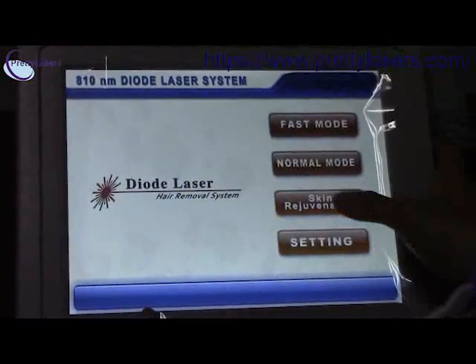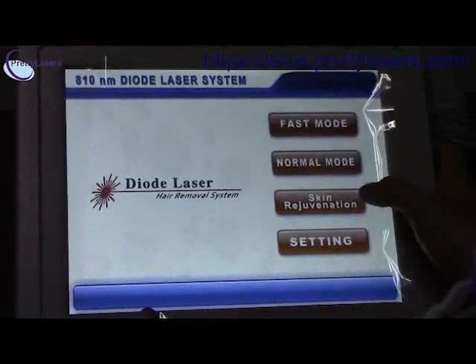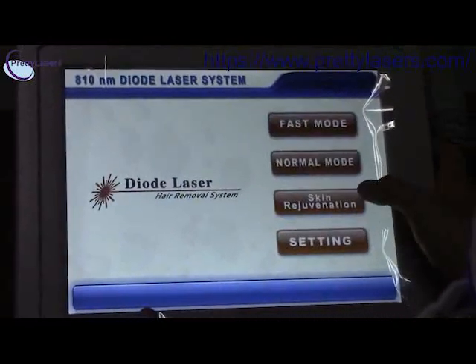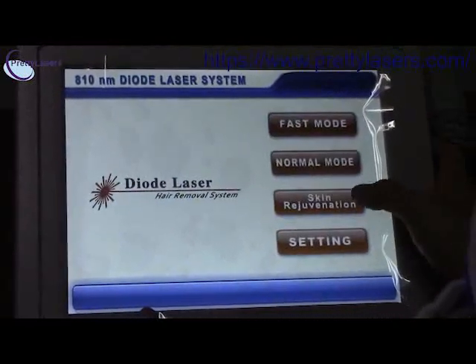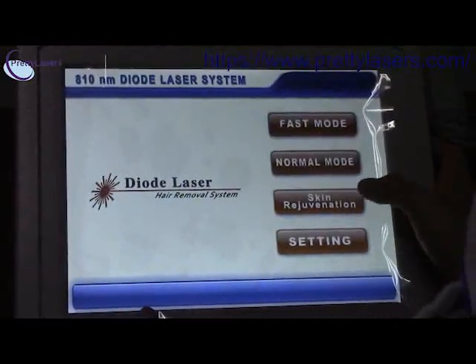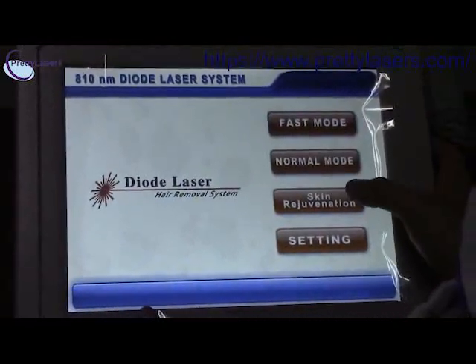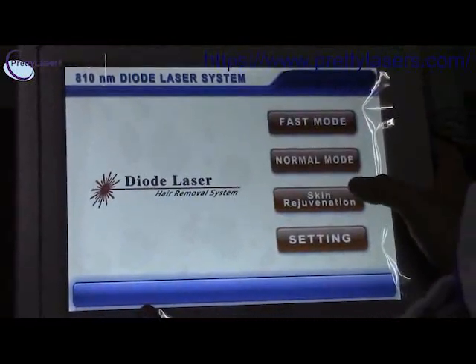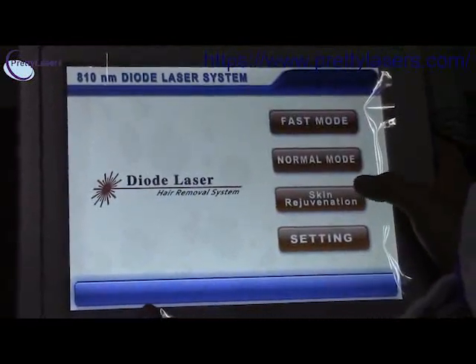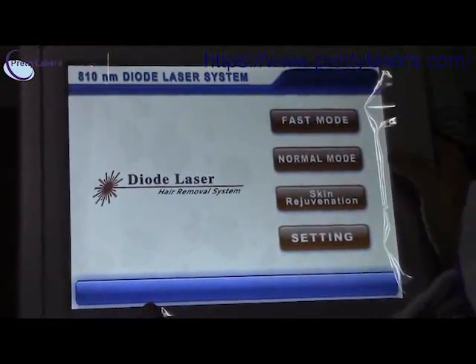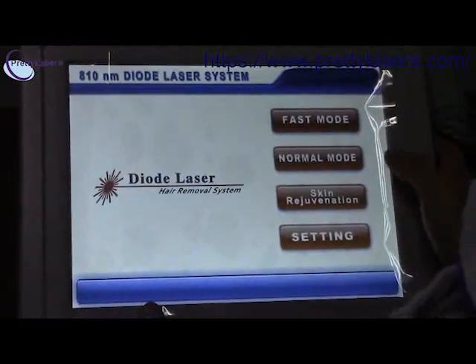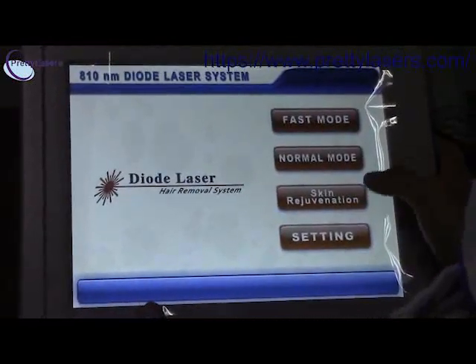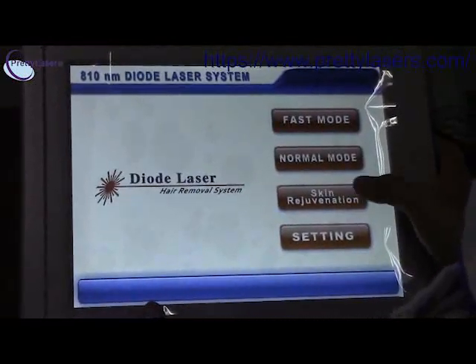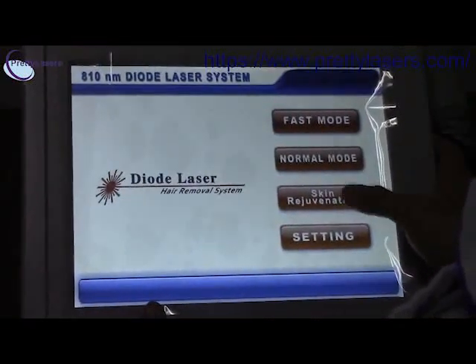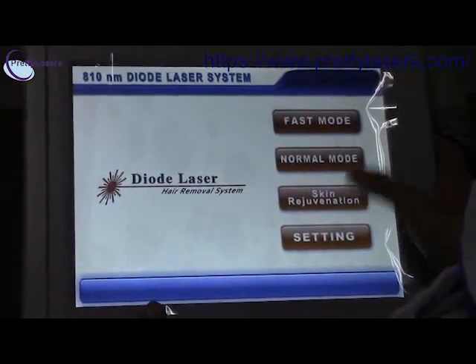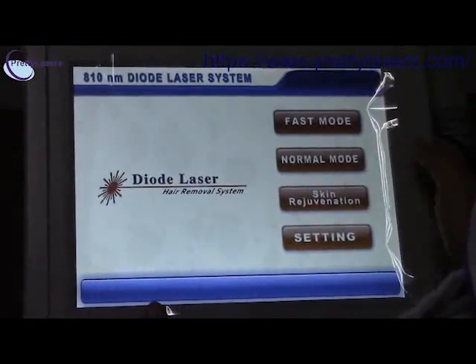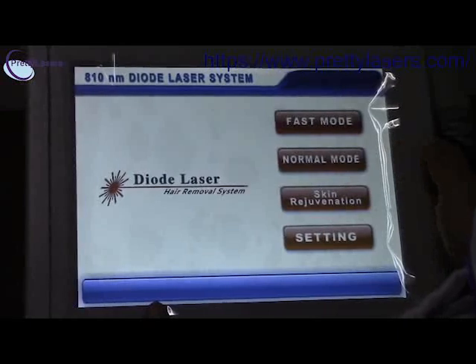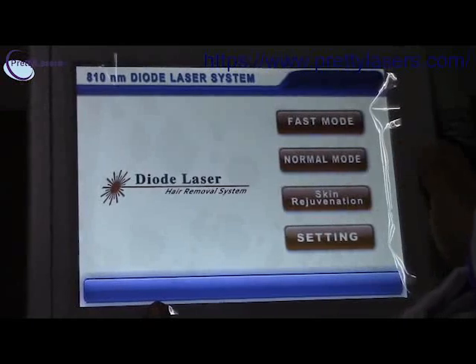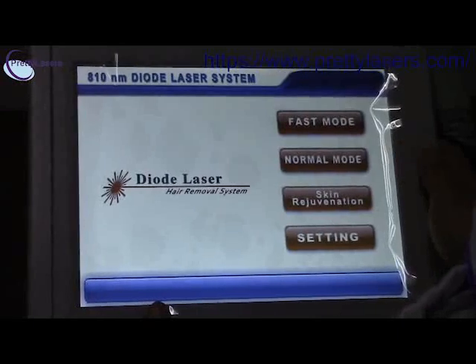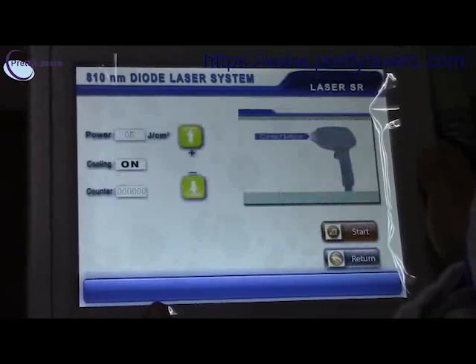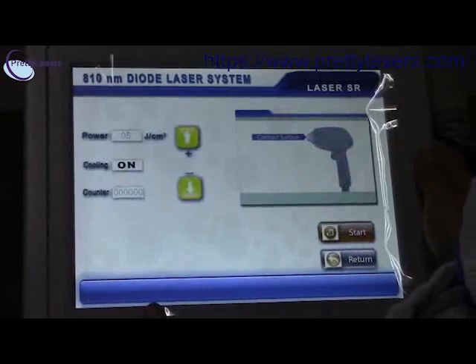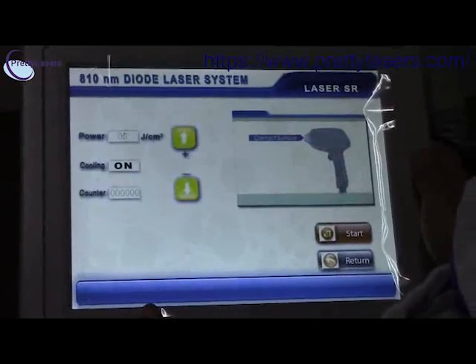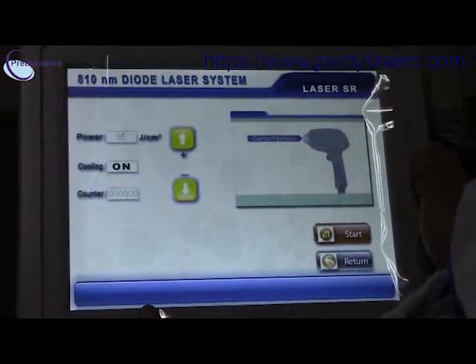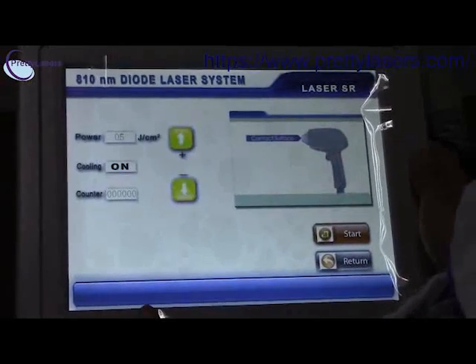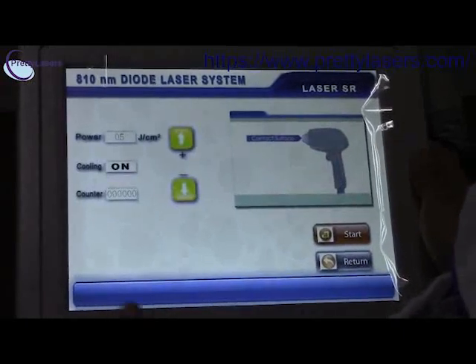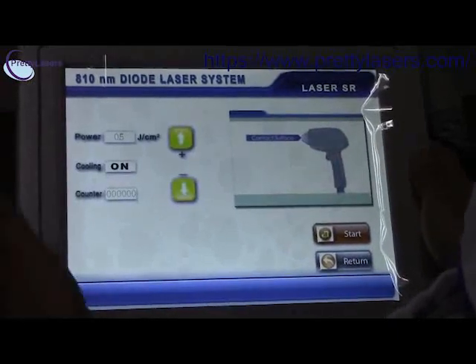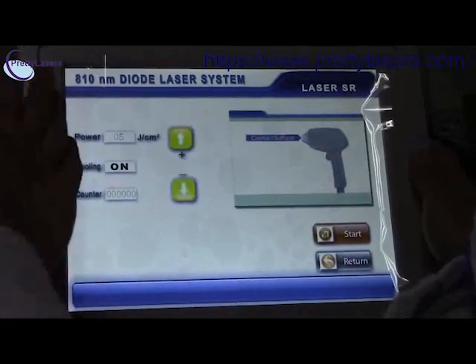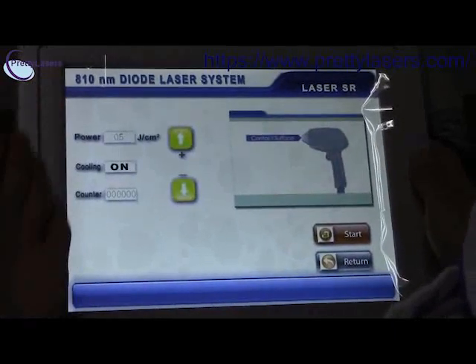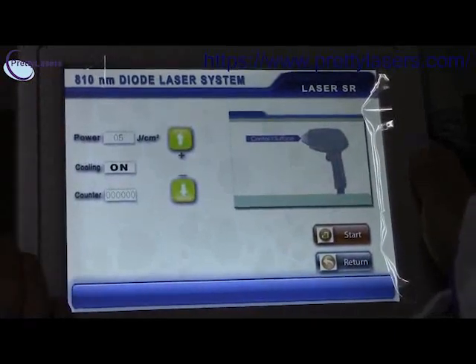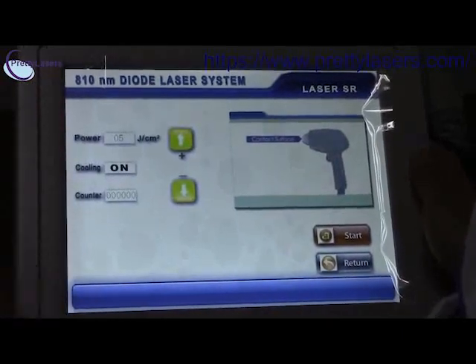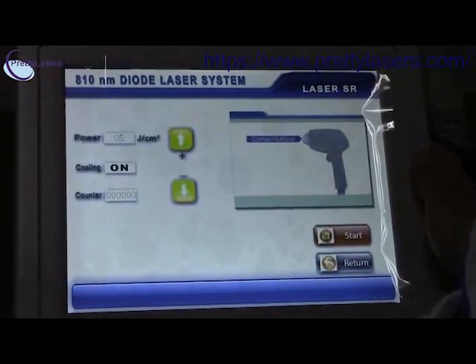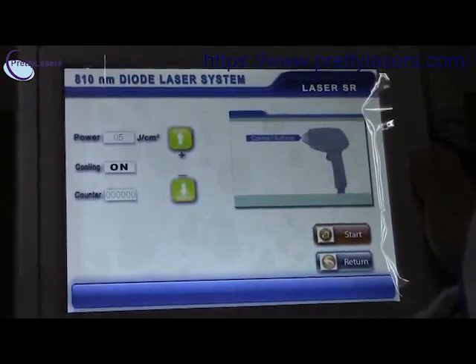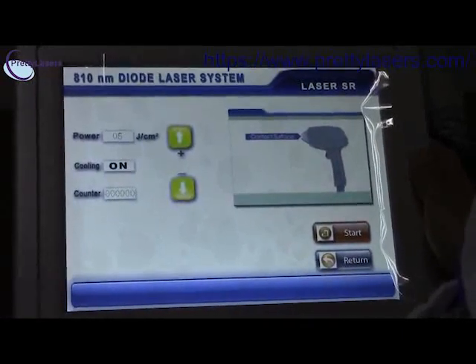The third one is the skin rejuvenation mode. You can see the settings here.